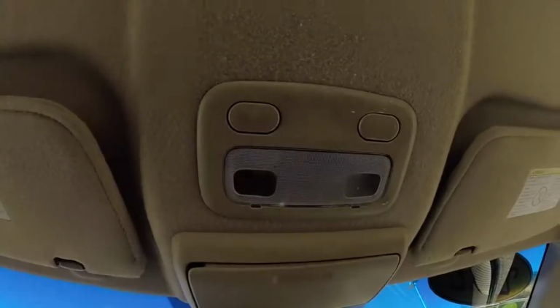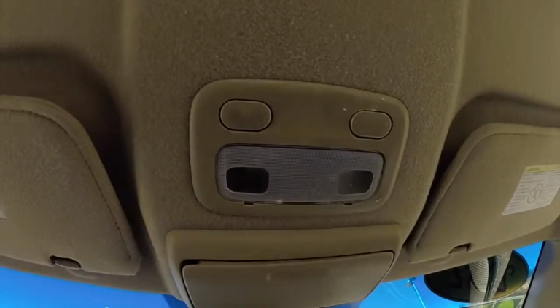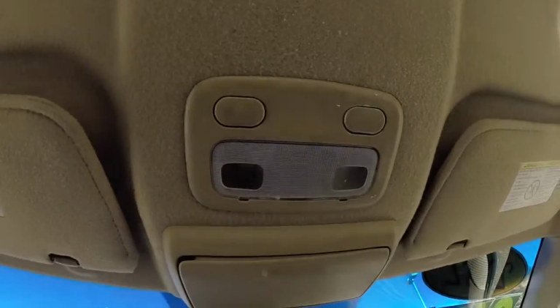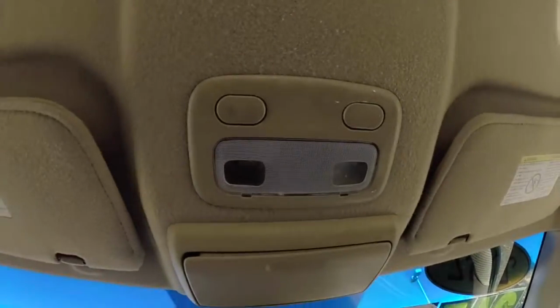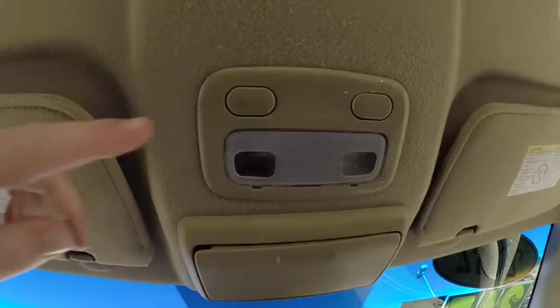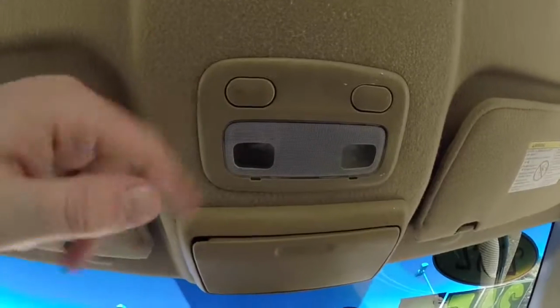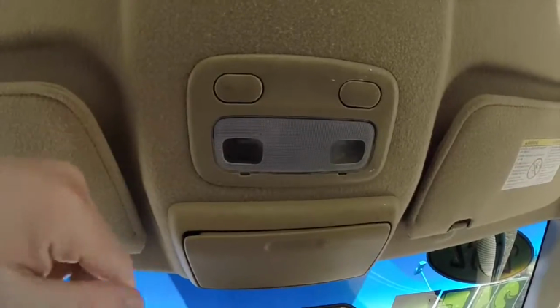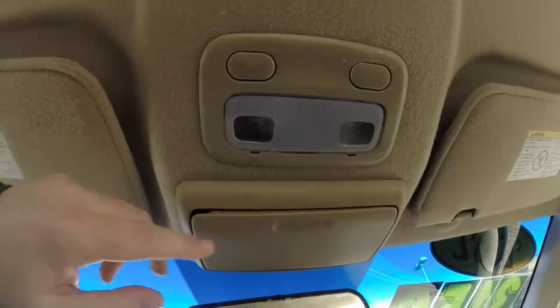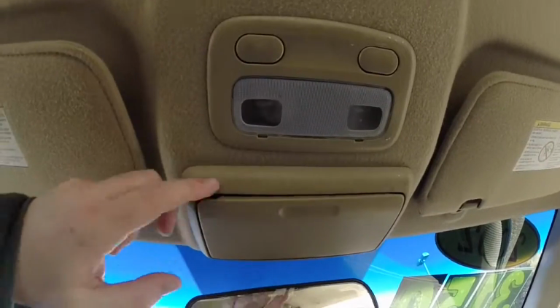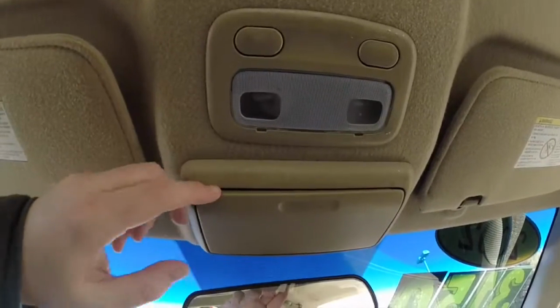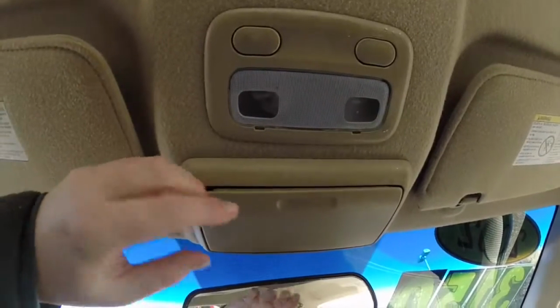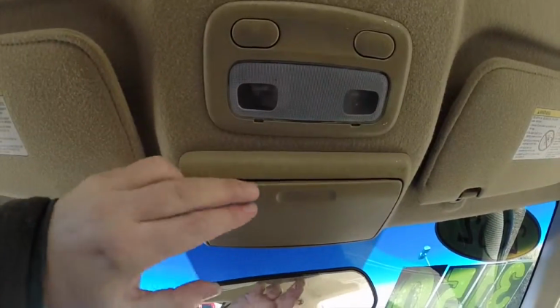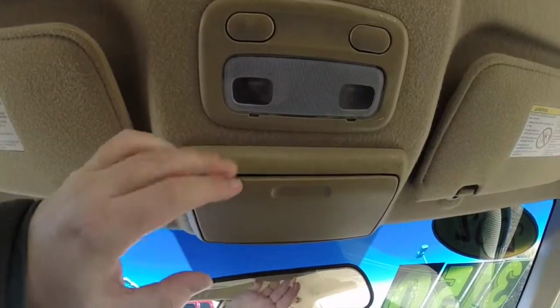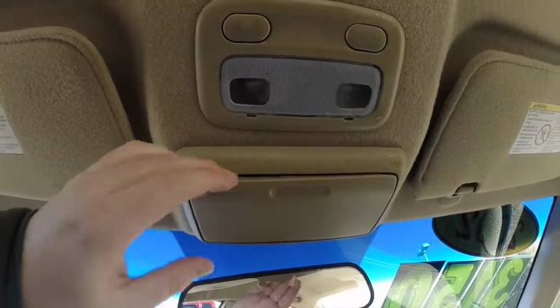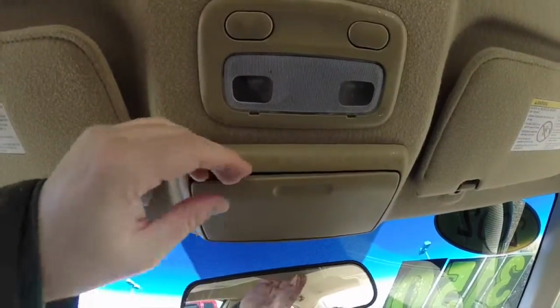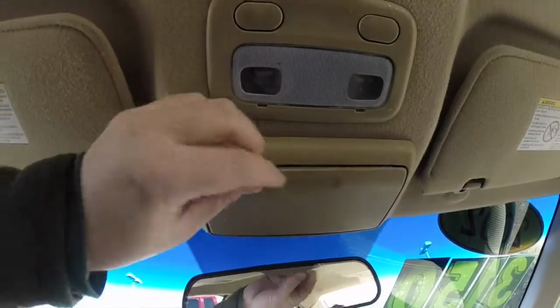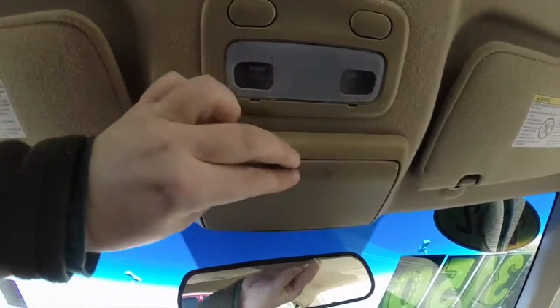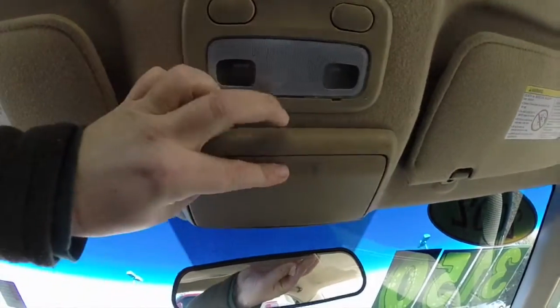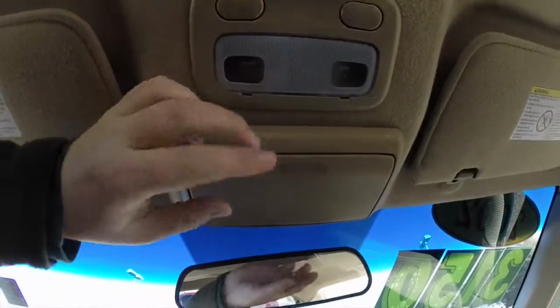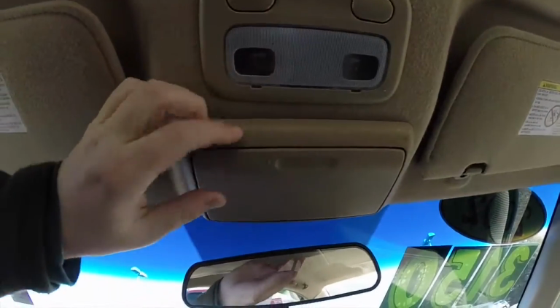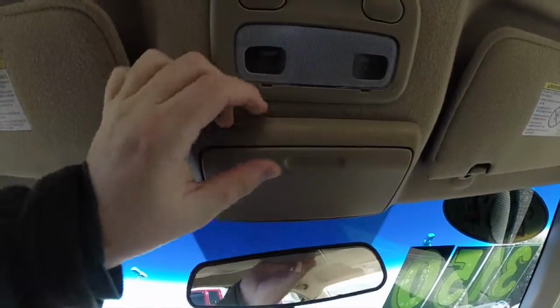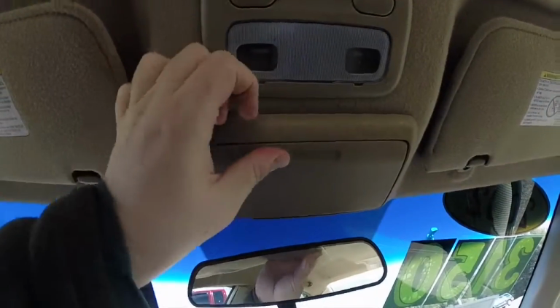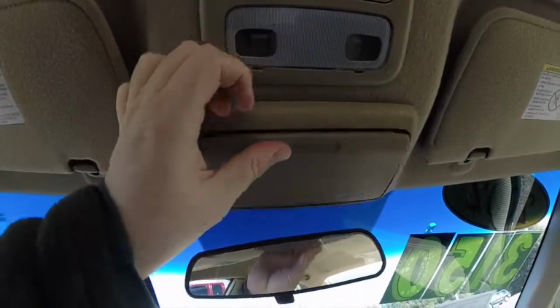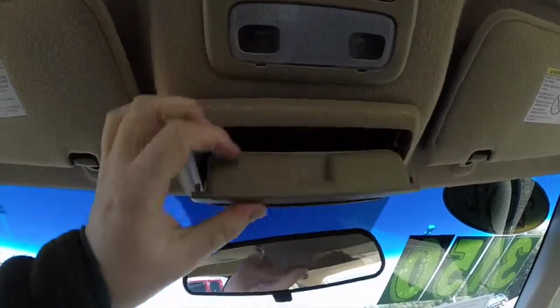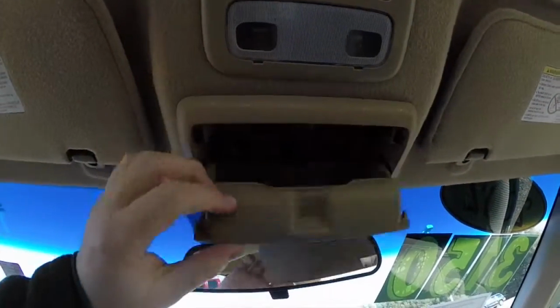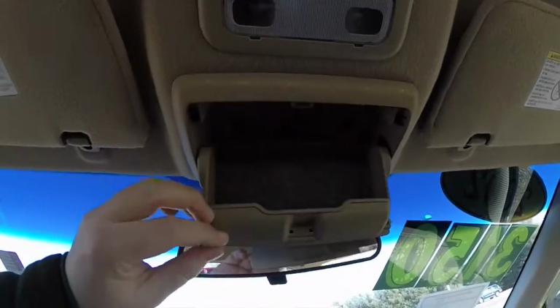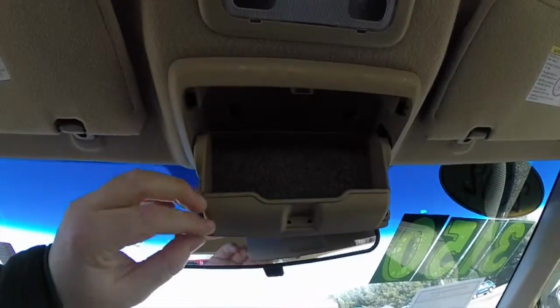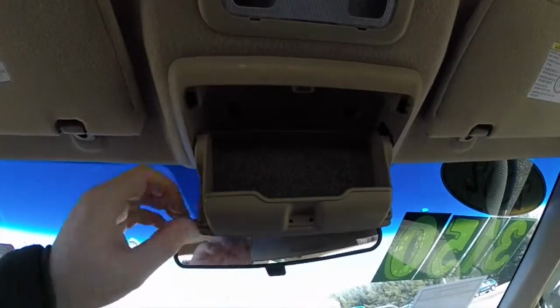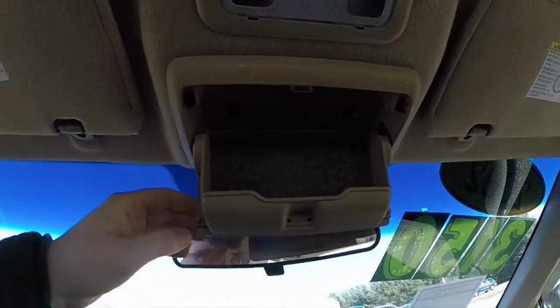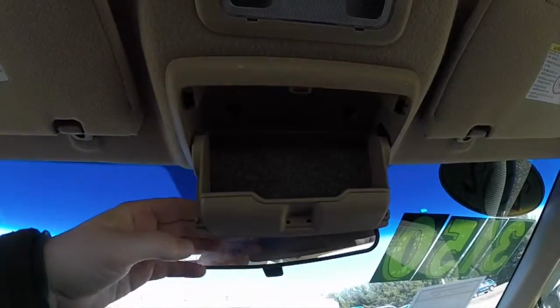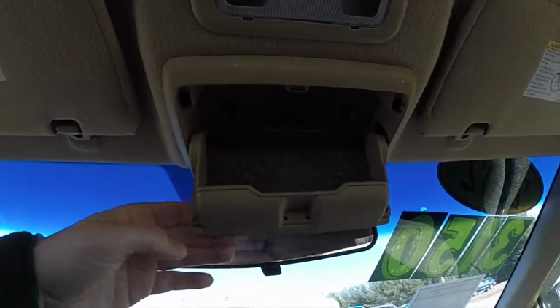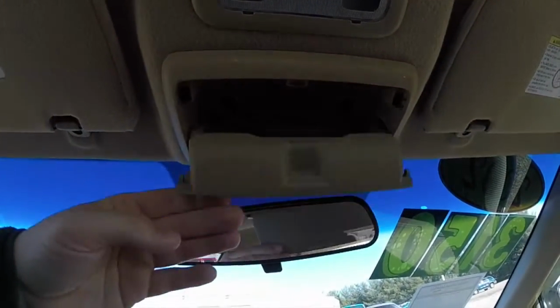Looking overhead, you have your map lights. We also have a sunglasses holder.